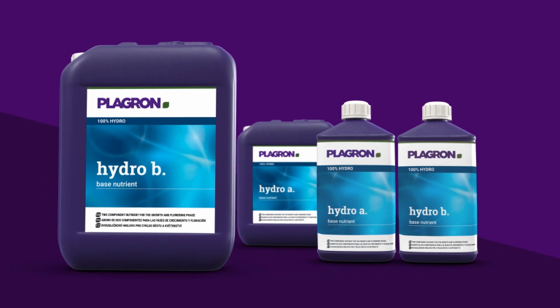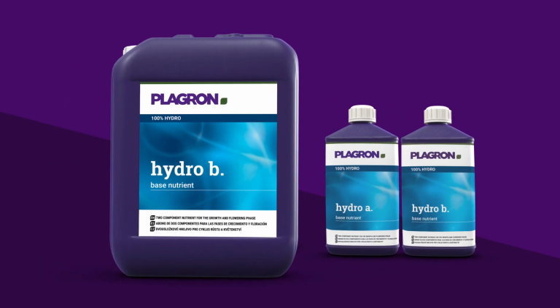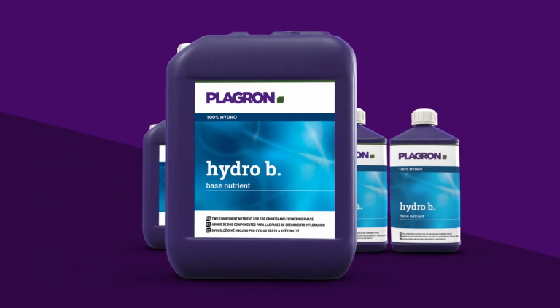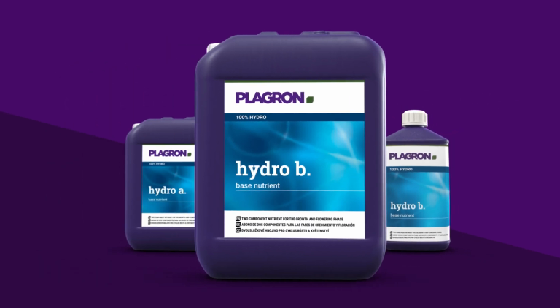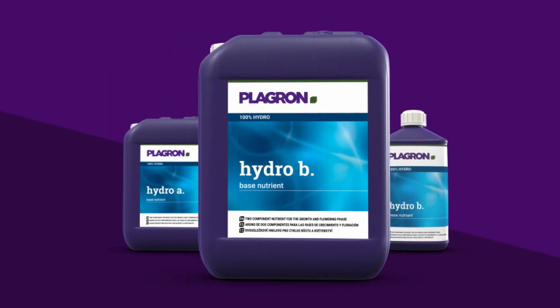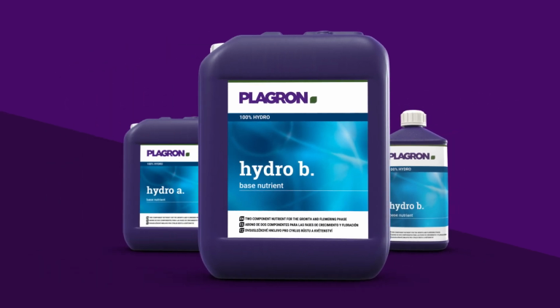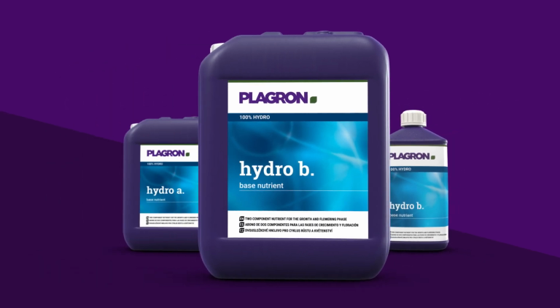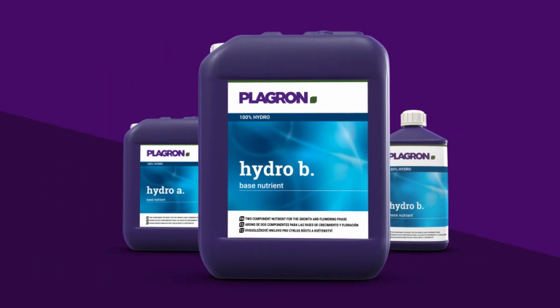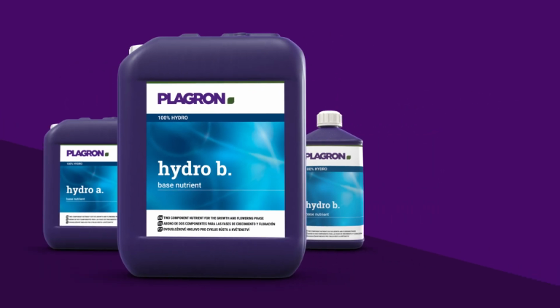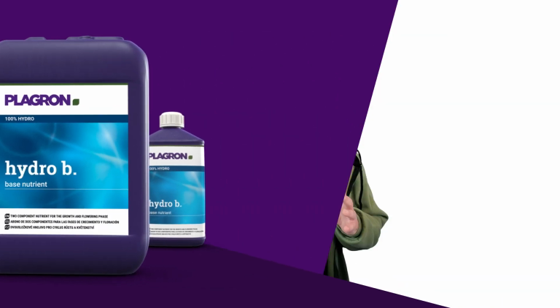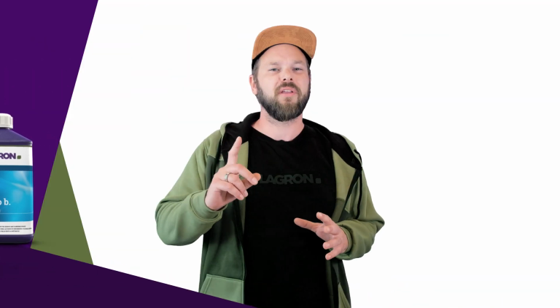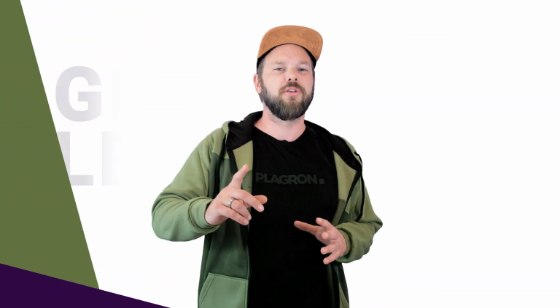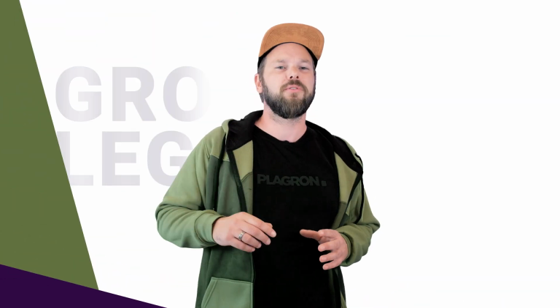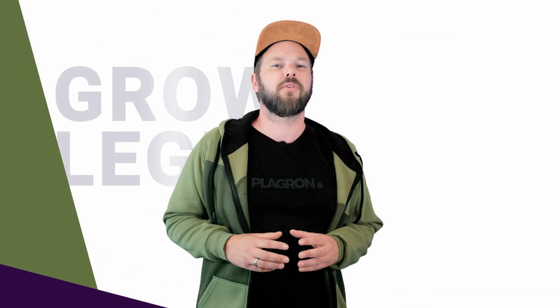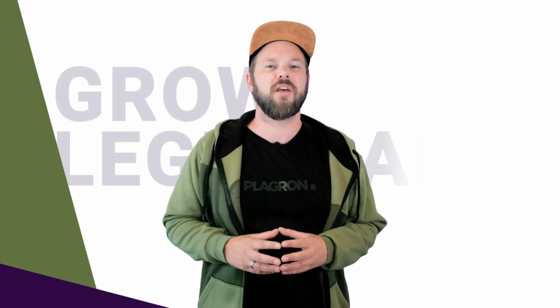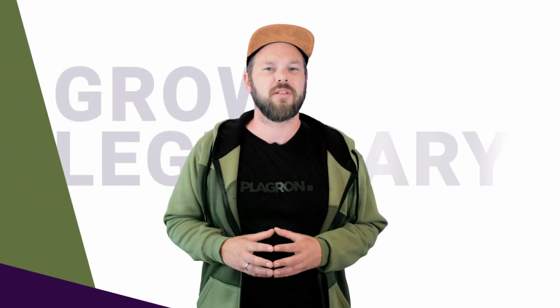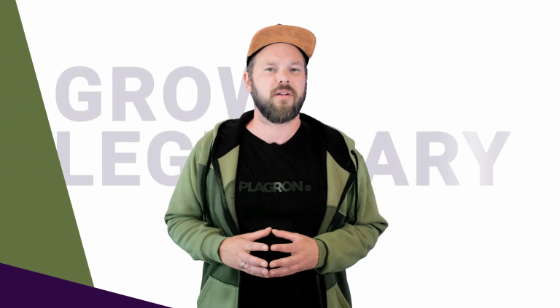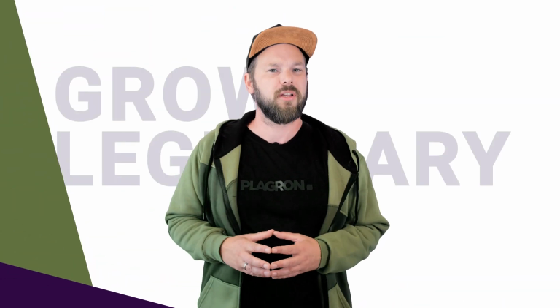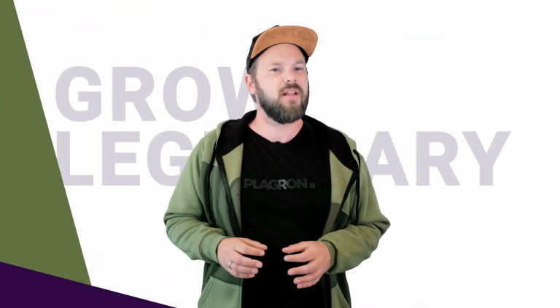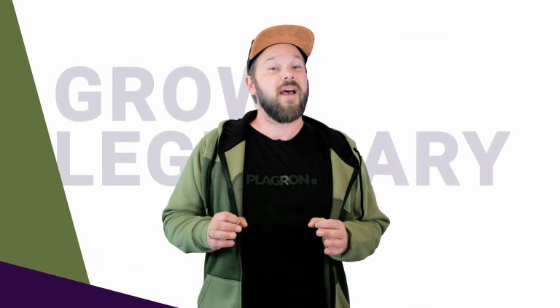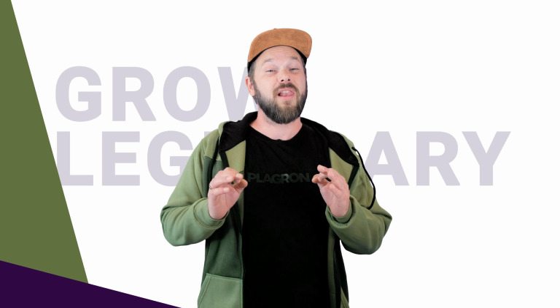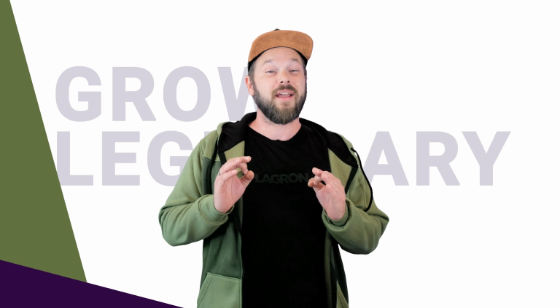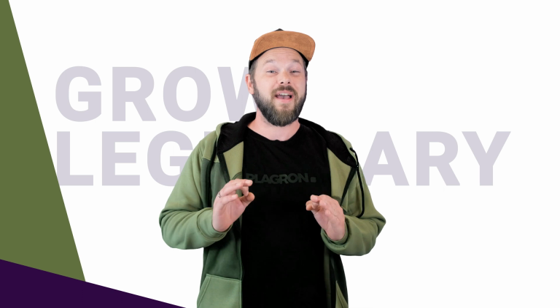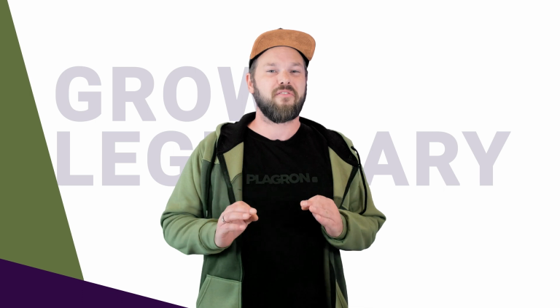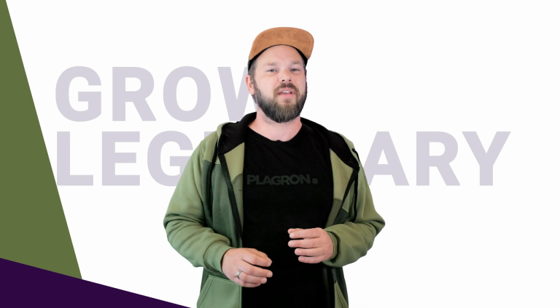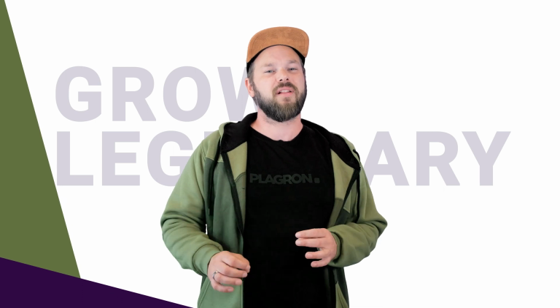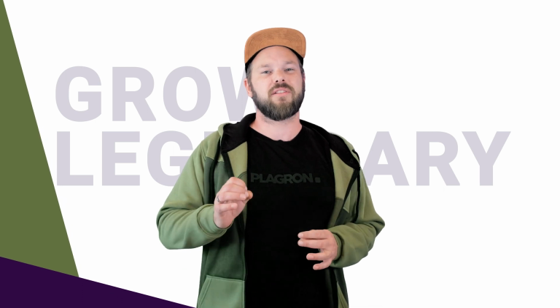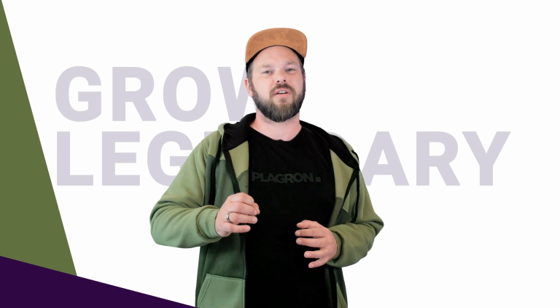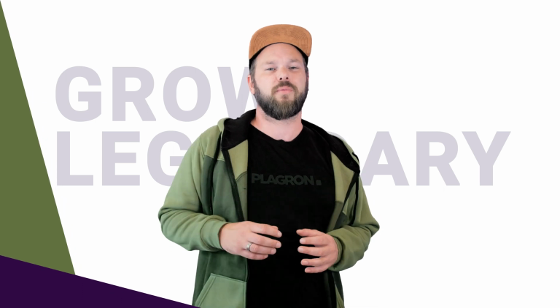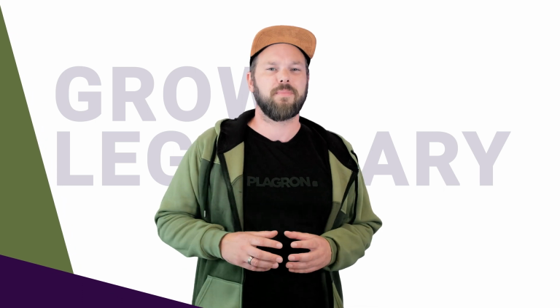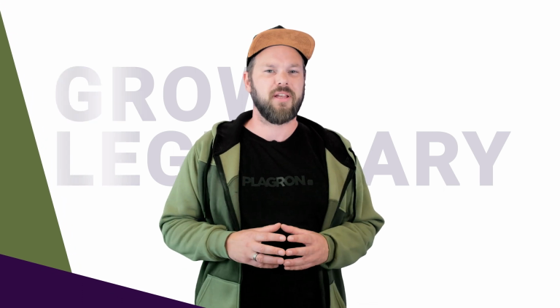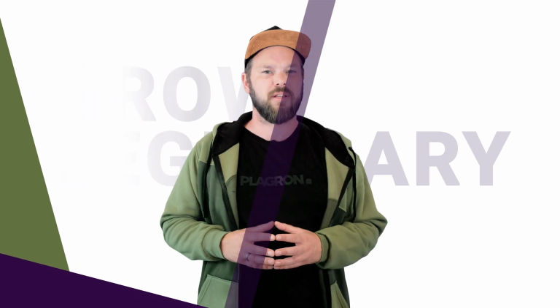At Playground, we're all about helping you grow legendary. And like everything, let's start with the basics.